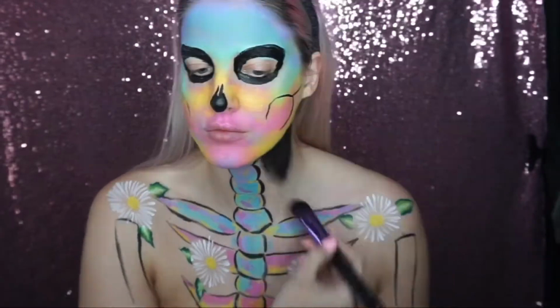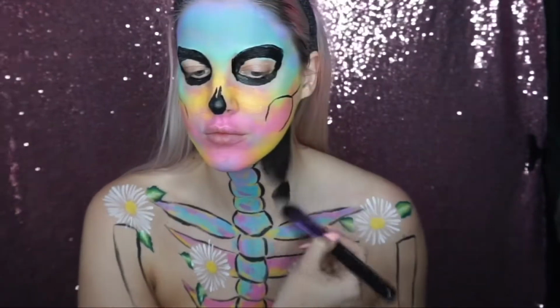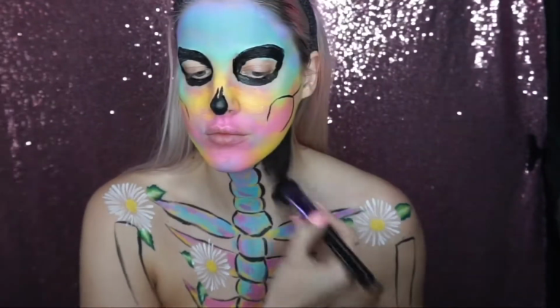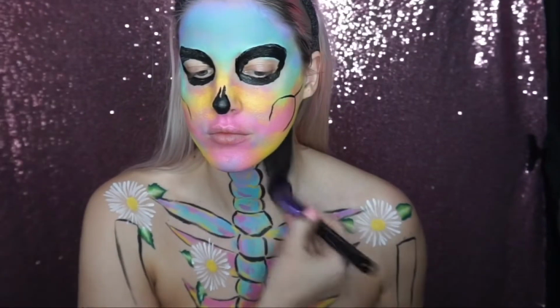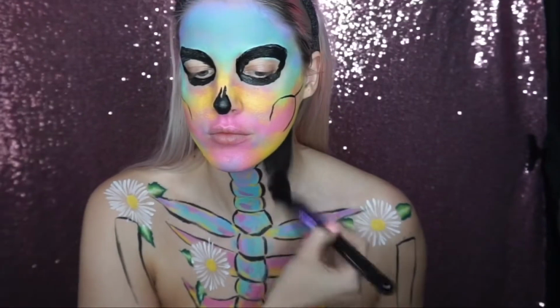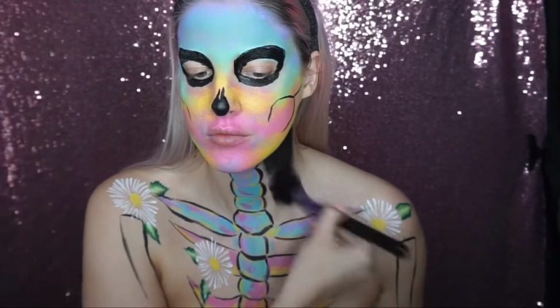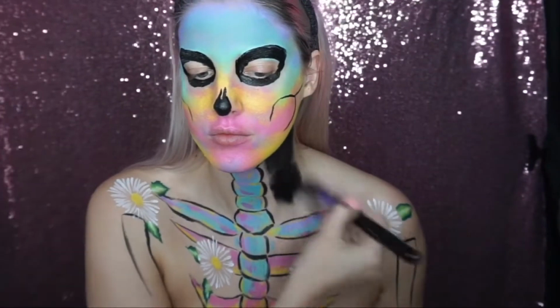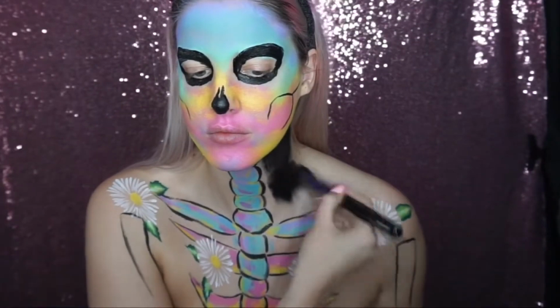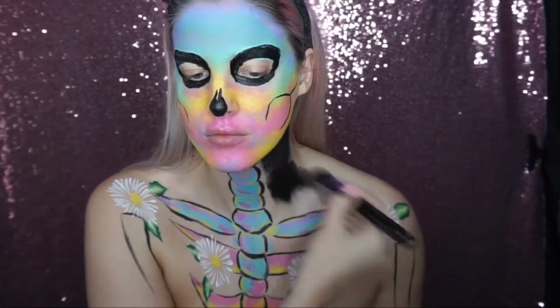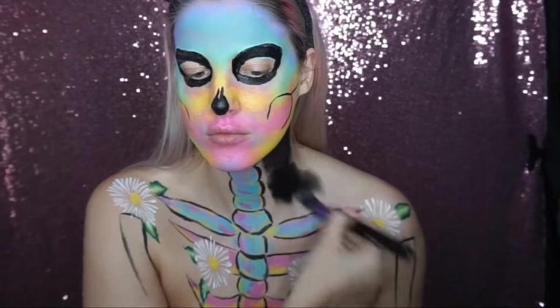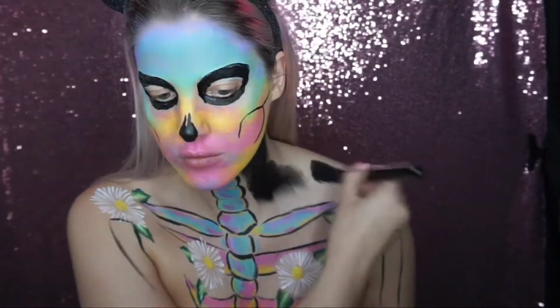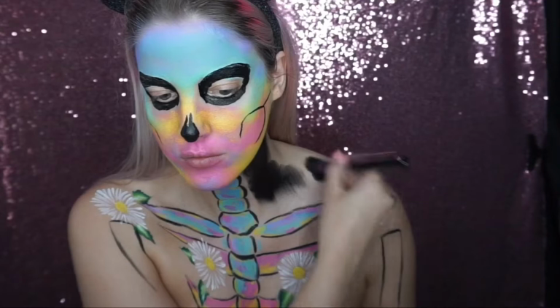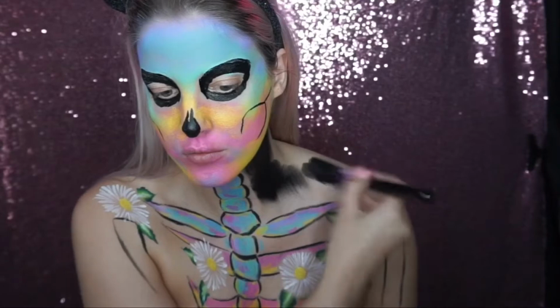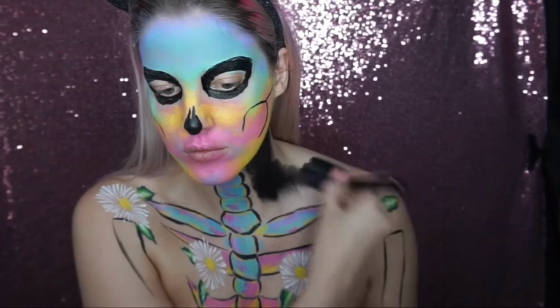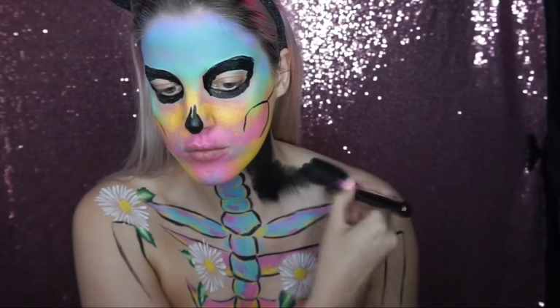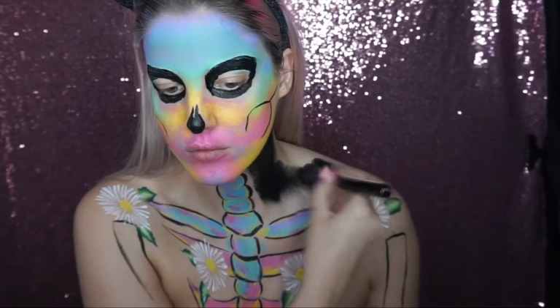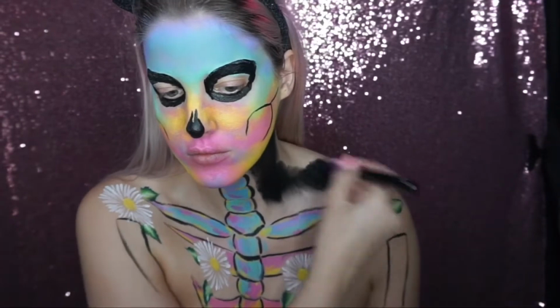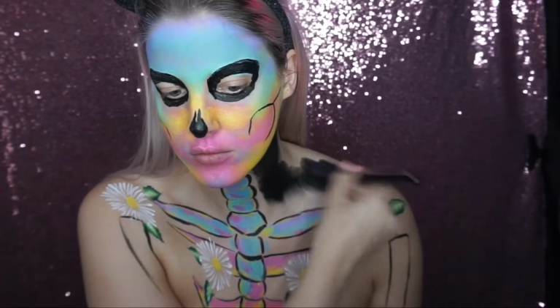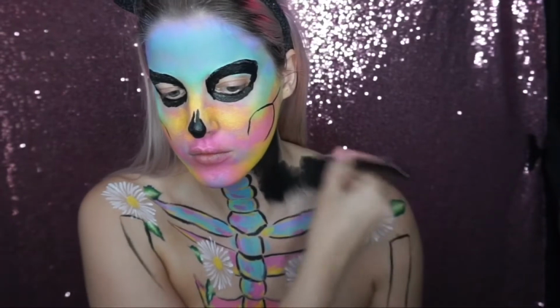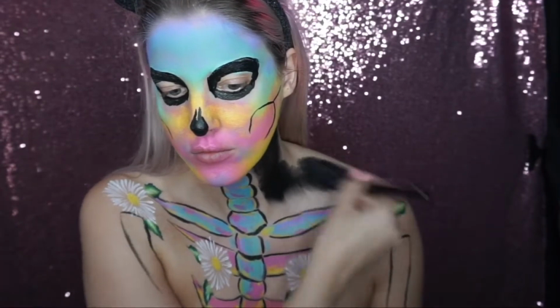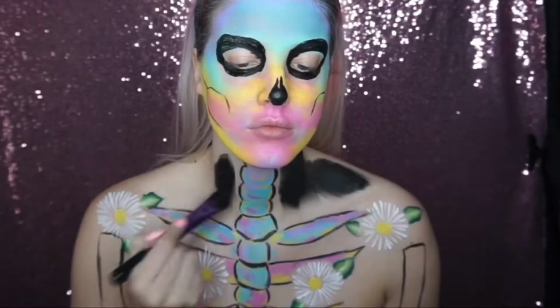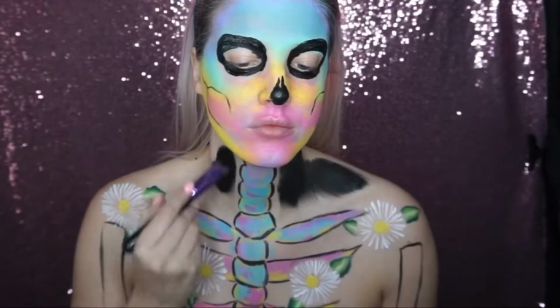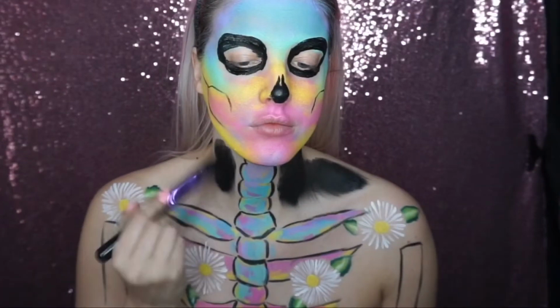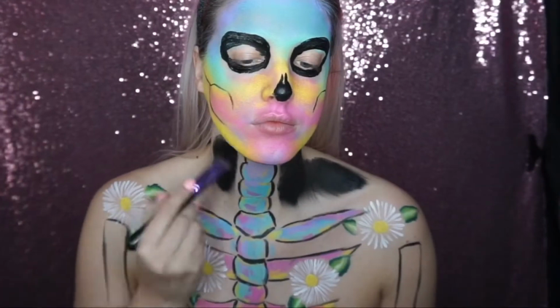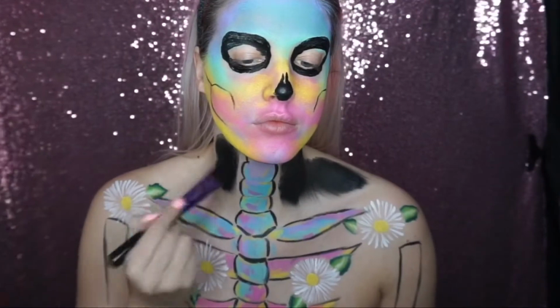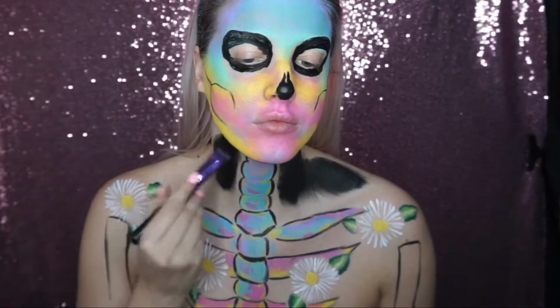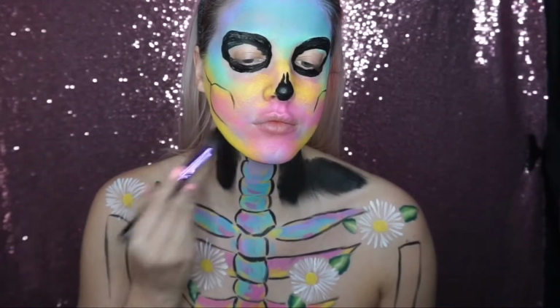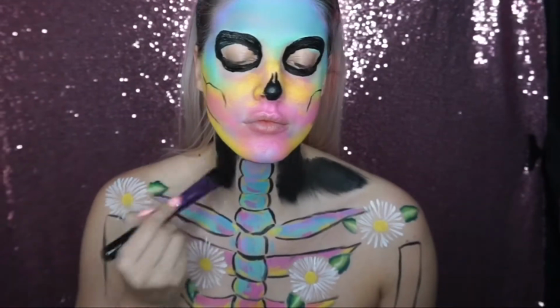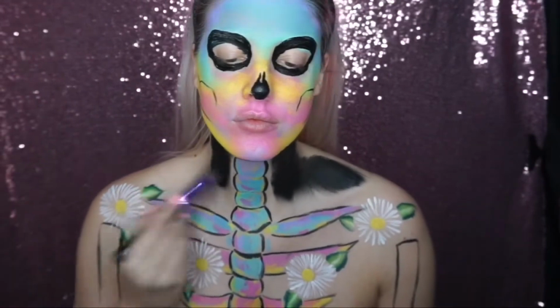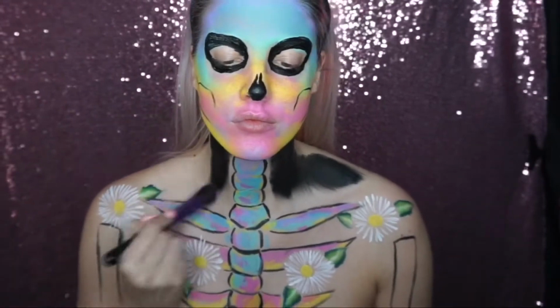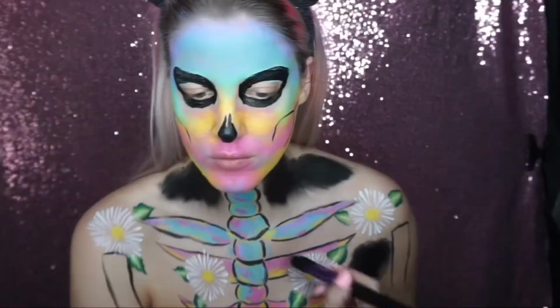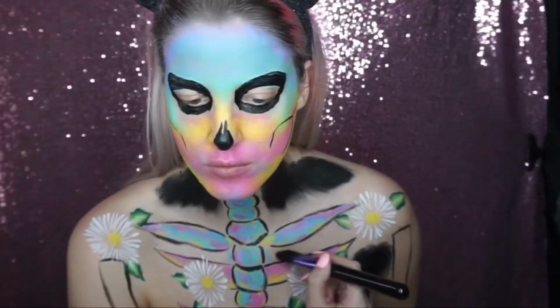I then painted the whole area around the flowers and the ribcage with a black face paint.